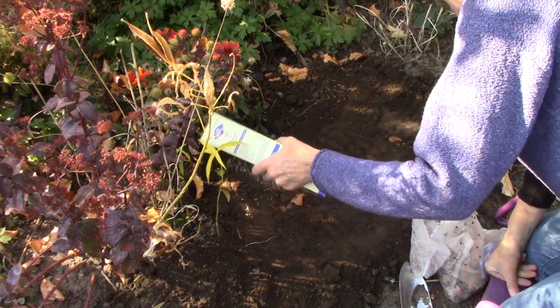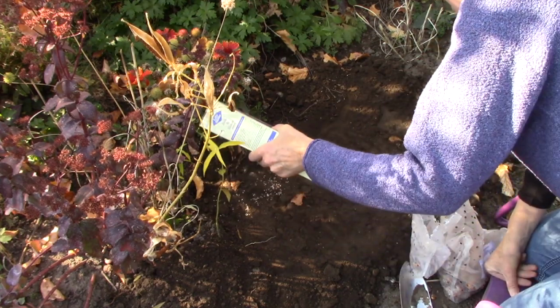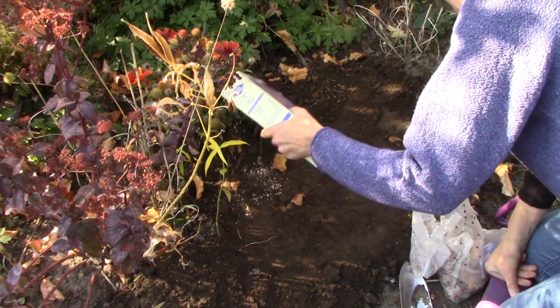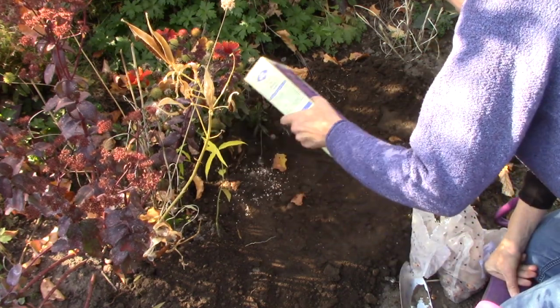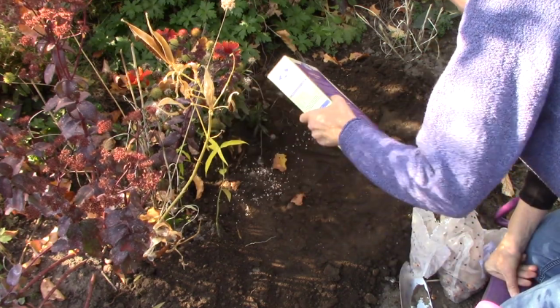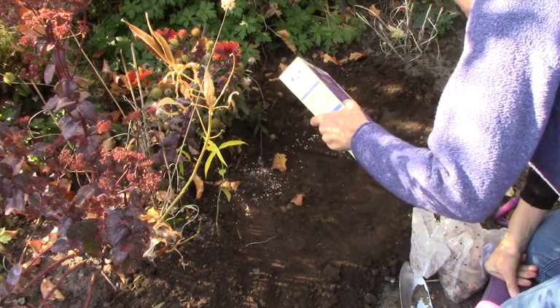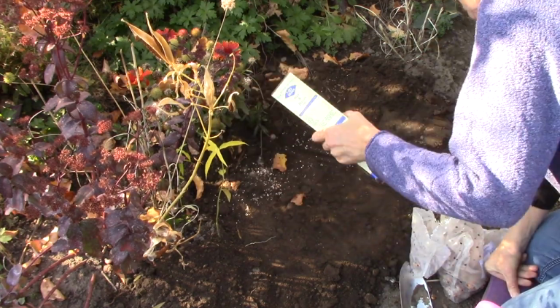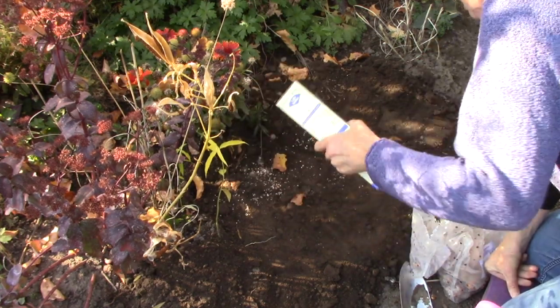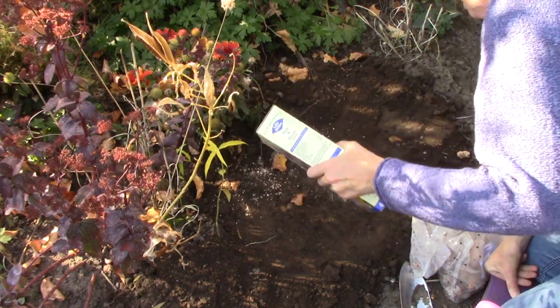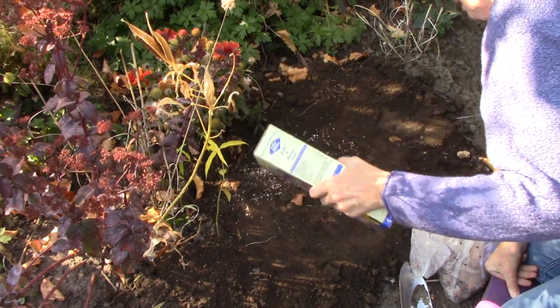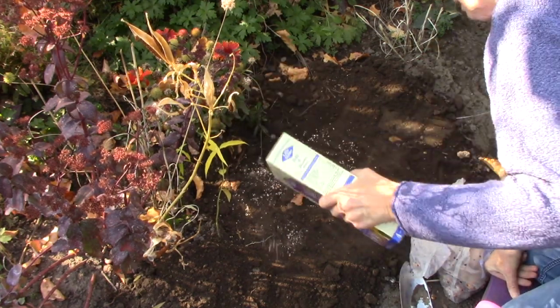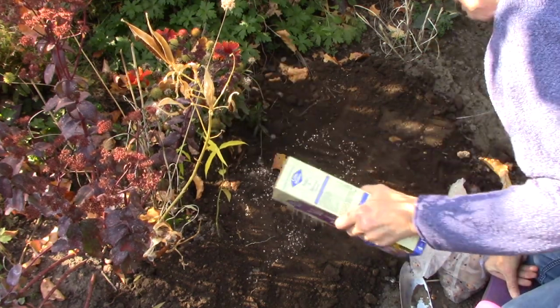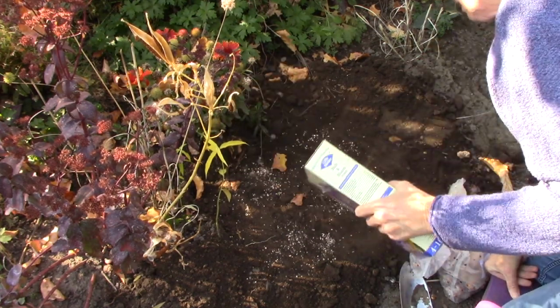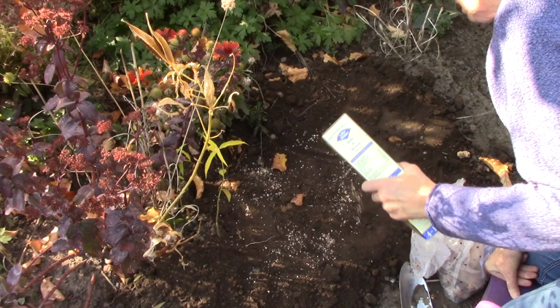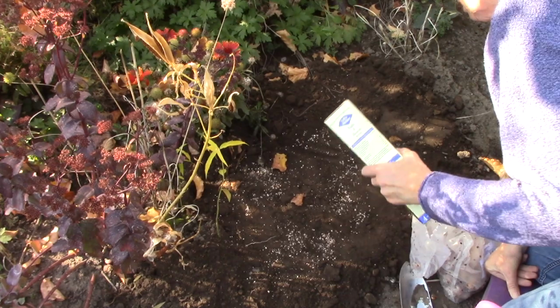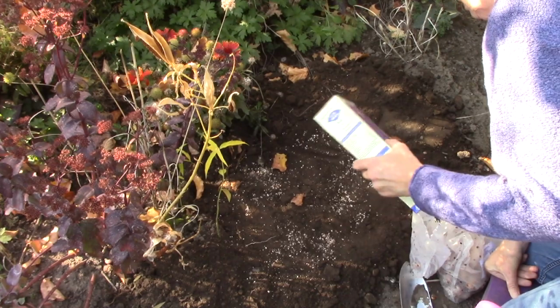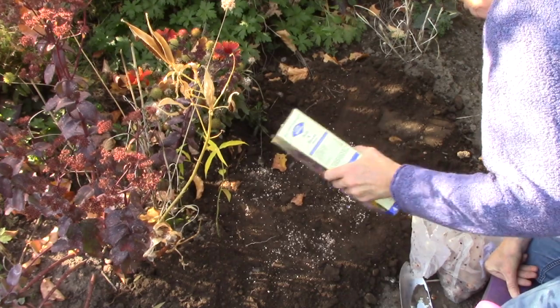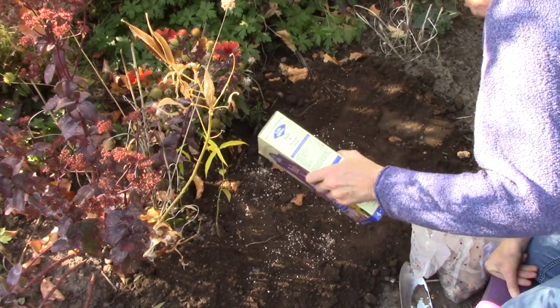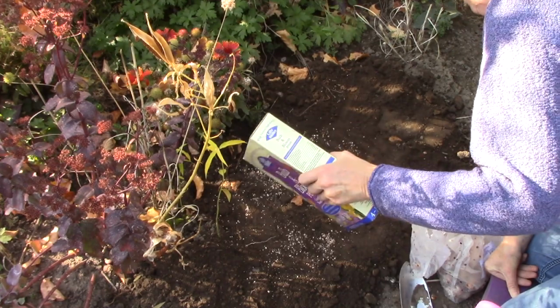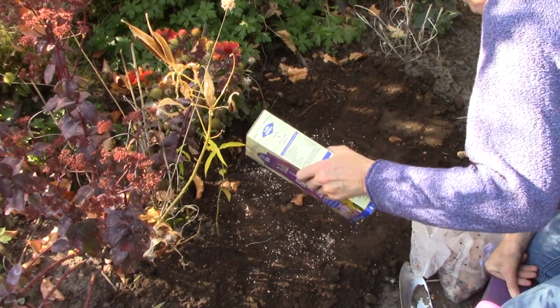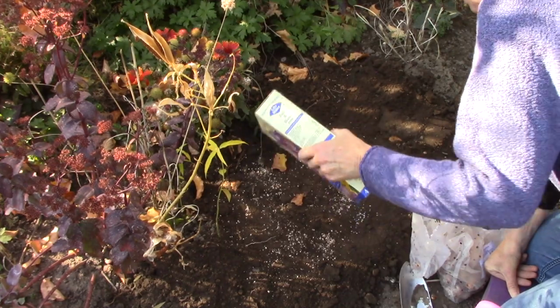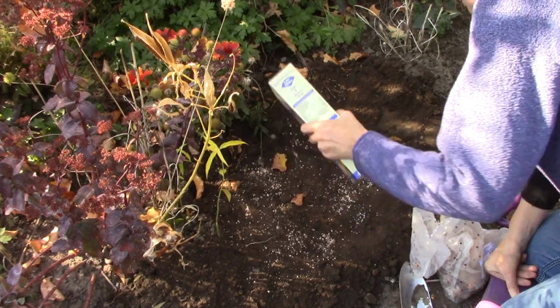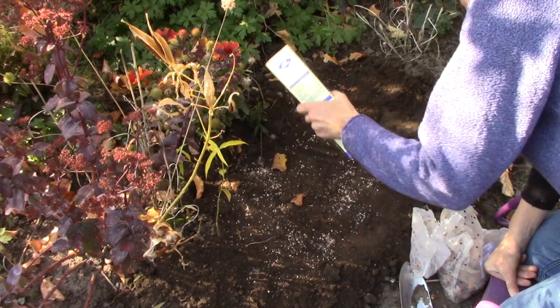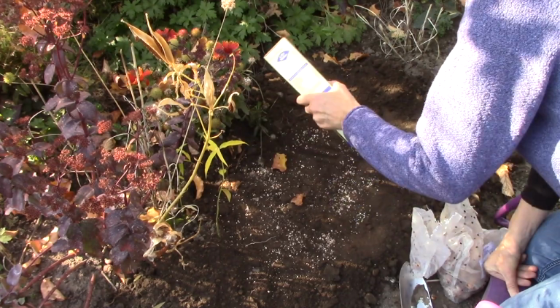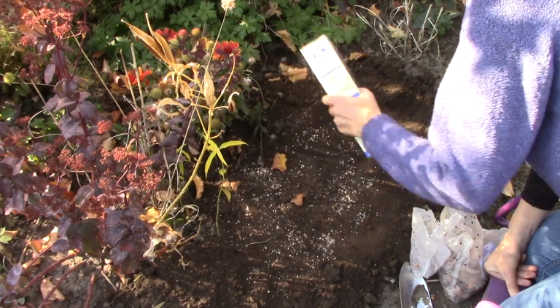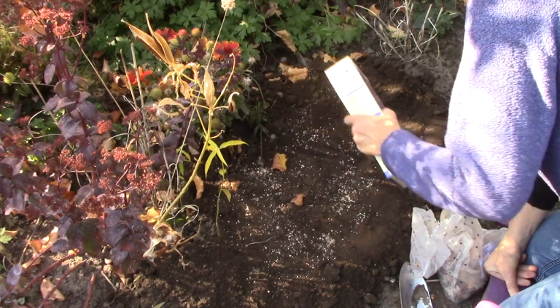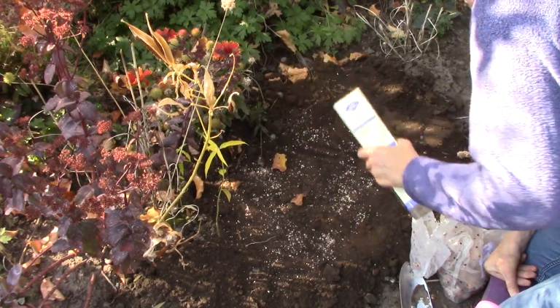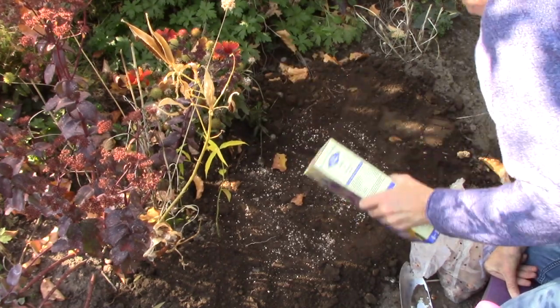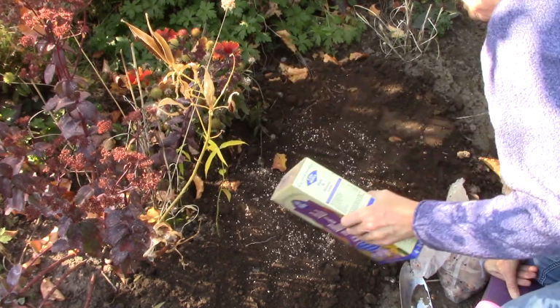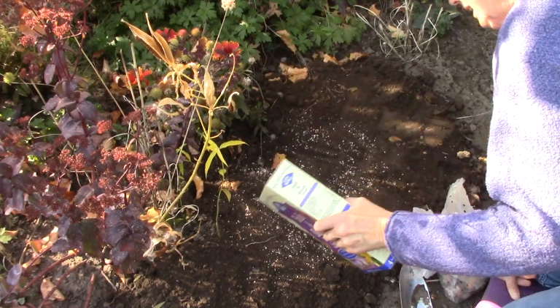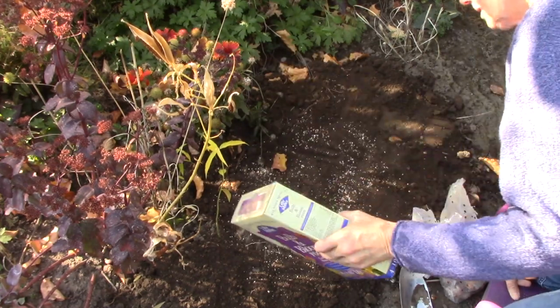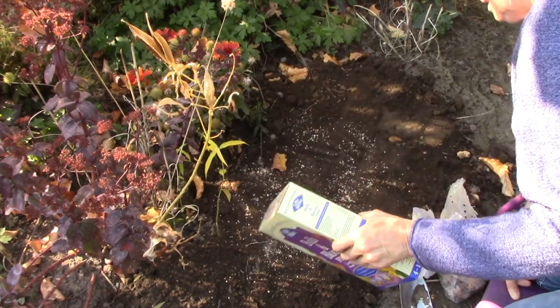Just a little bit of fertilizer, and that's it.